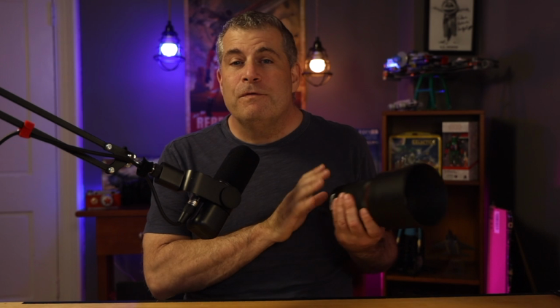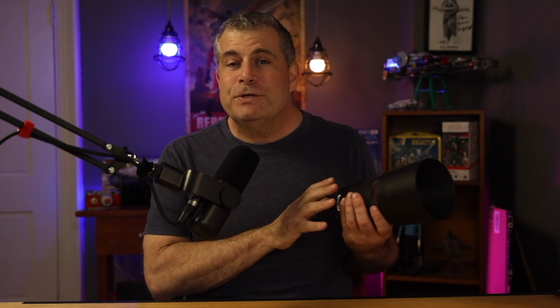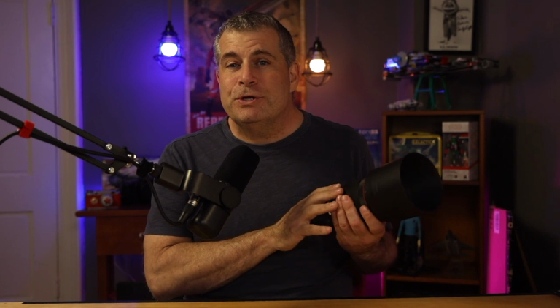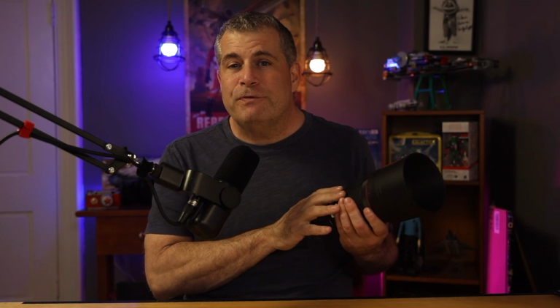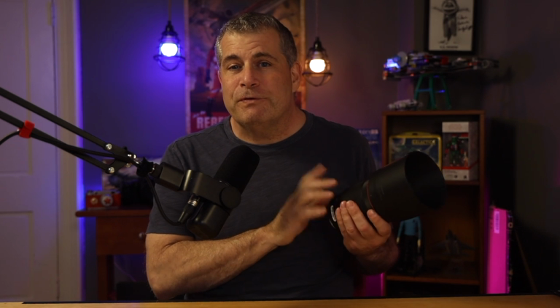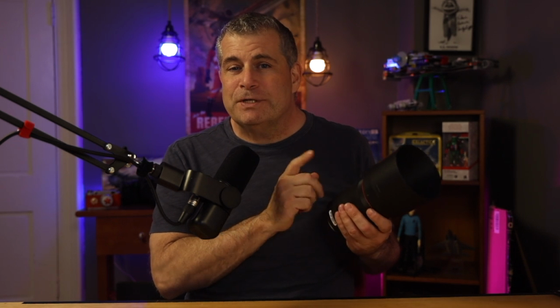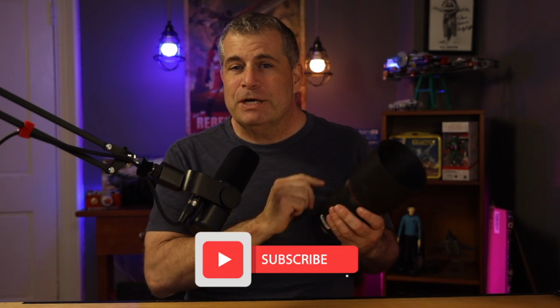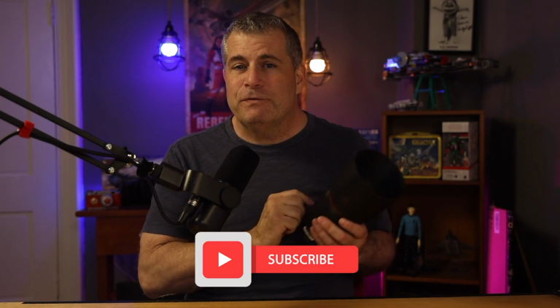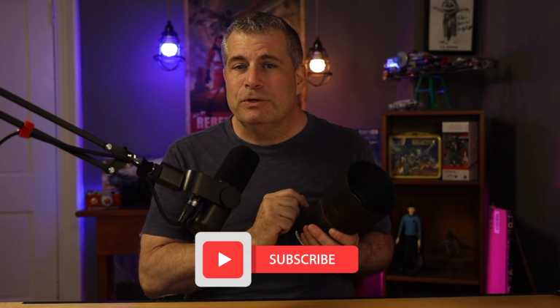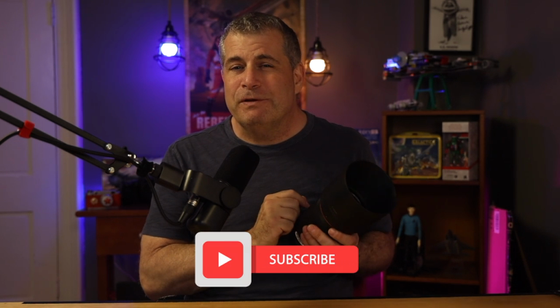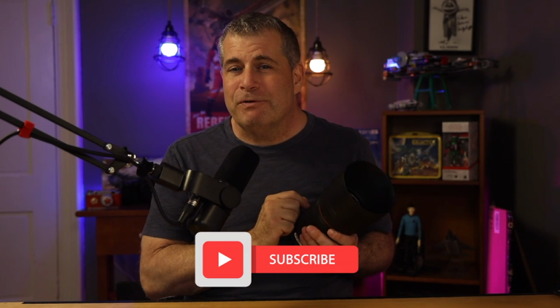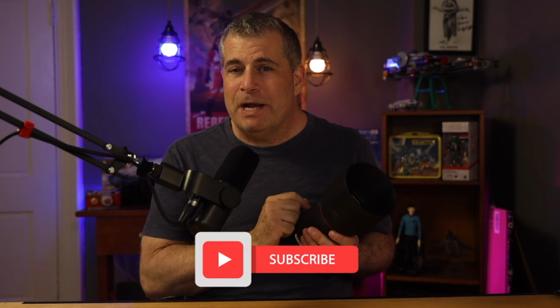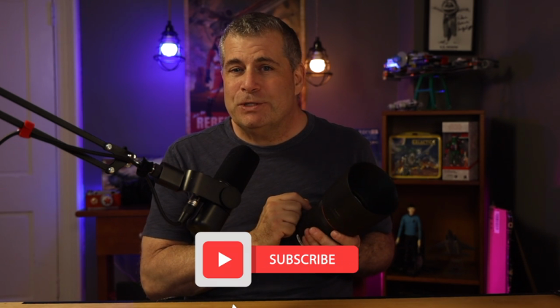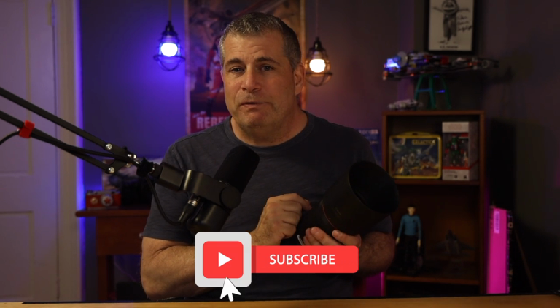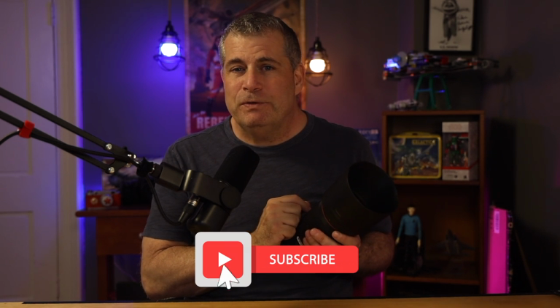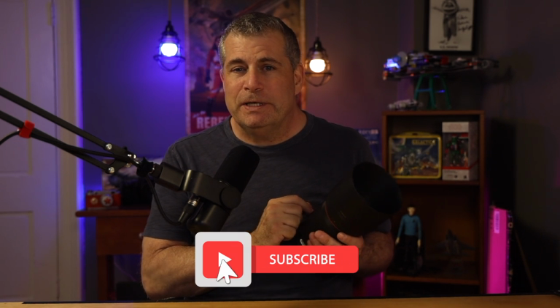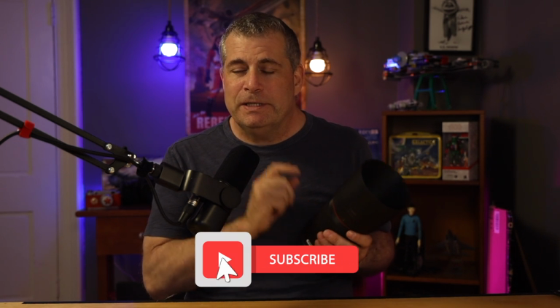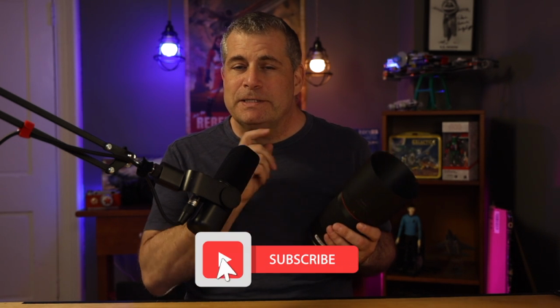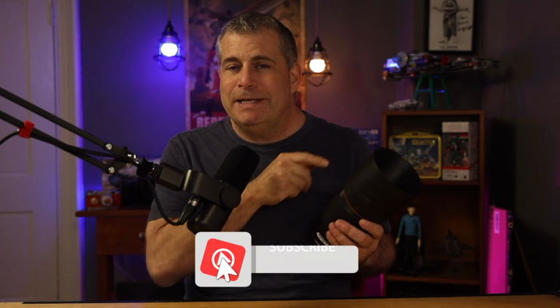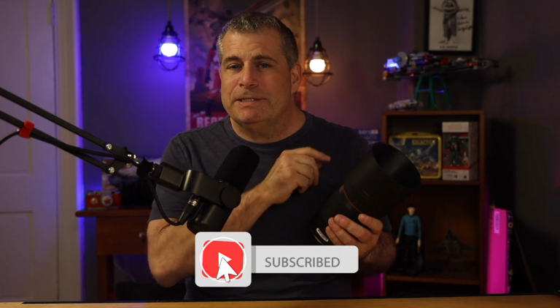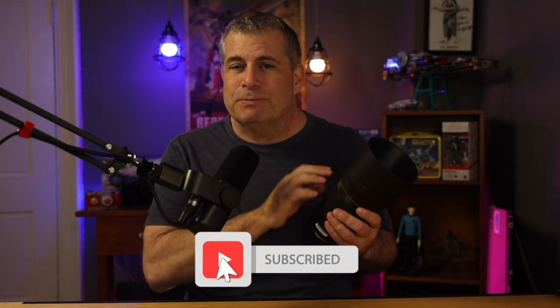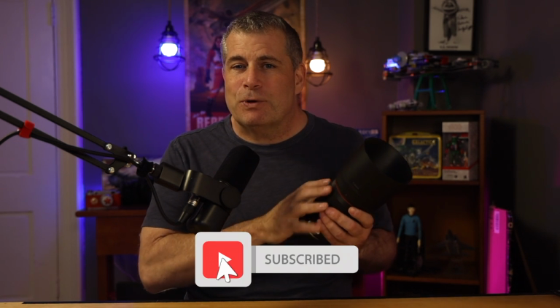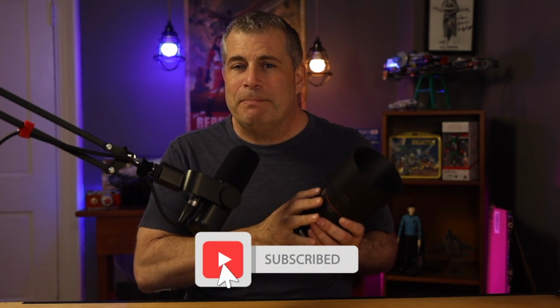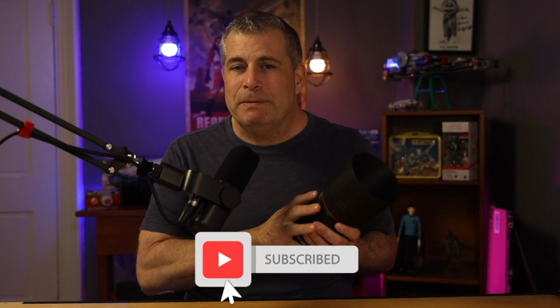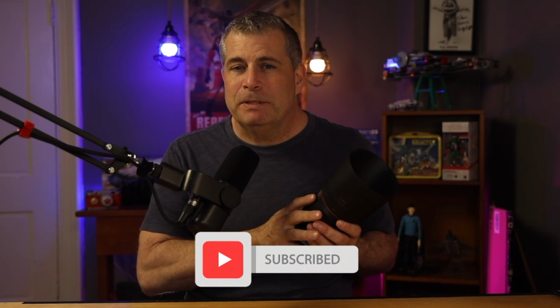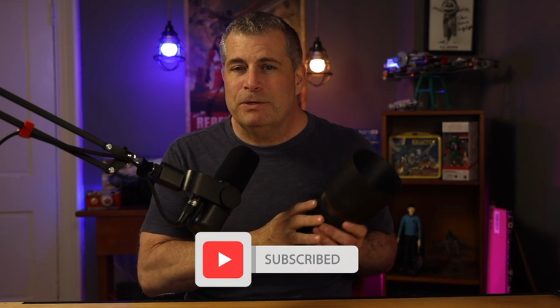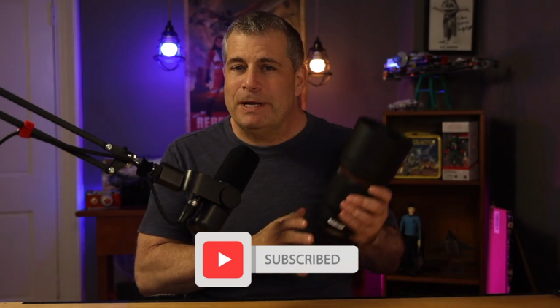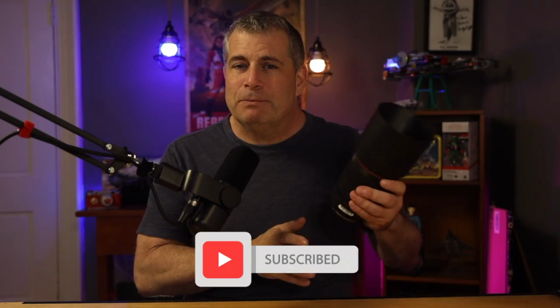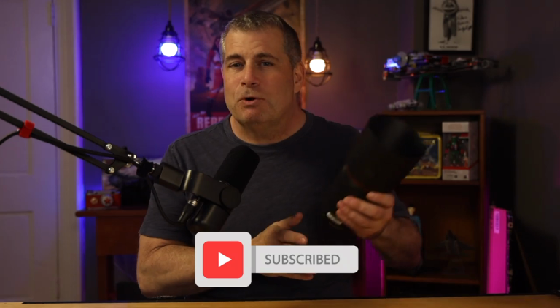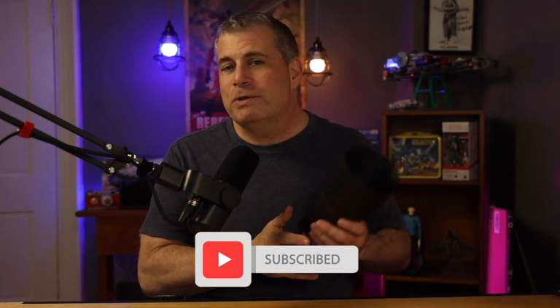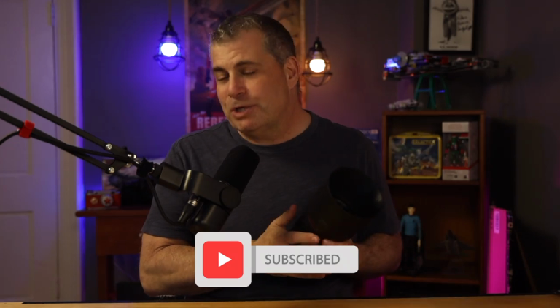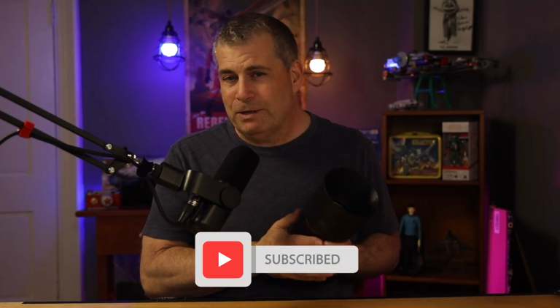First though, if you're a photographer looking for honest reviews like this, hit the subscribe button below to help grow the channel.